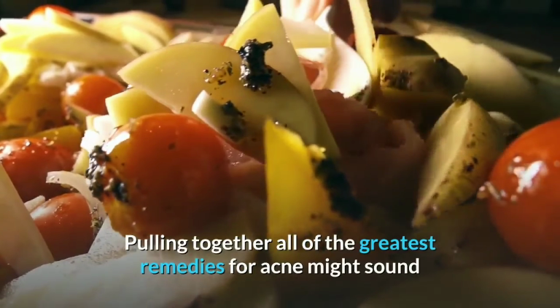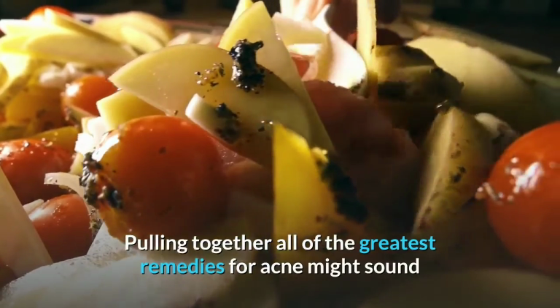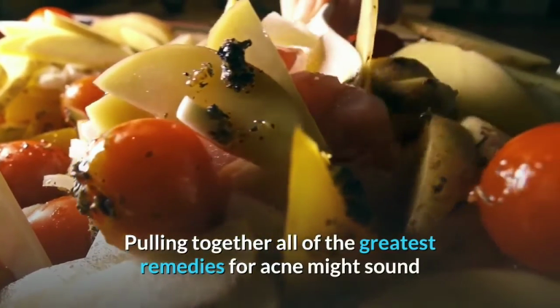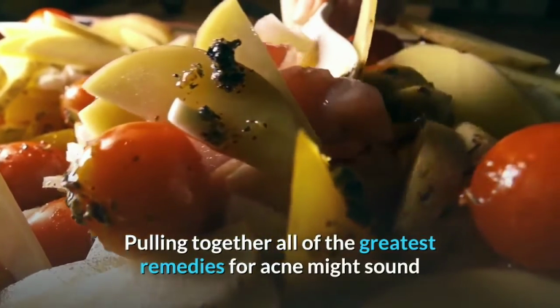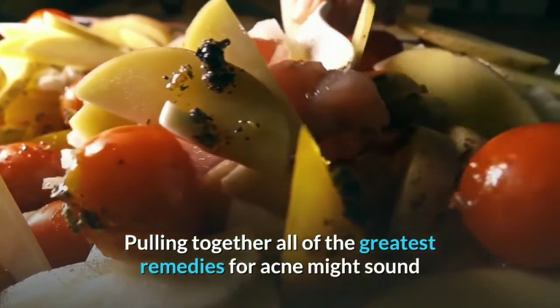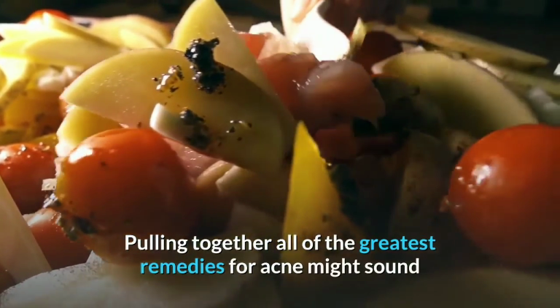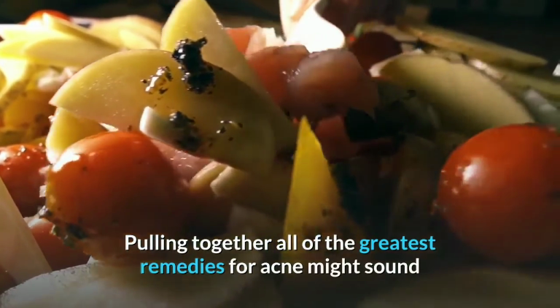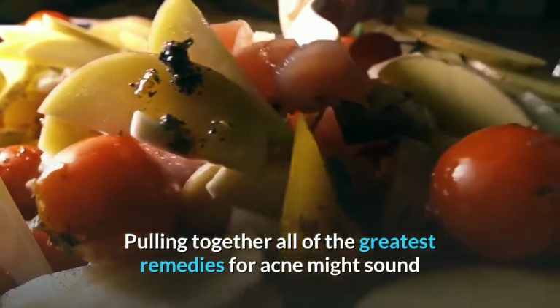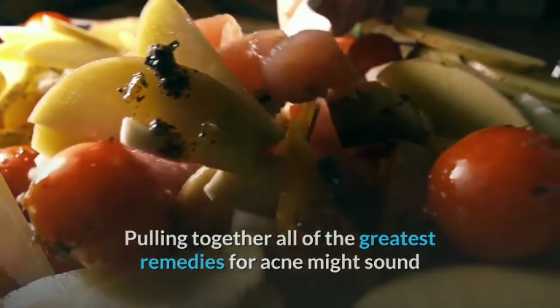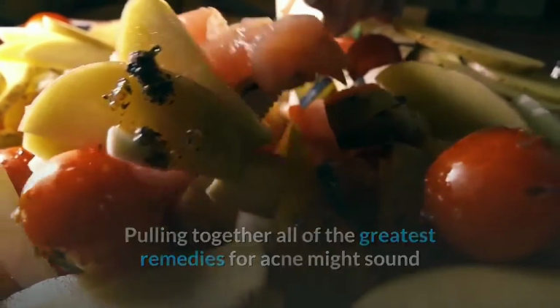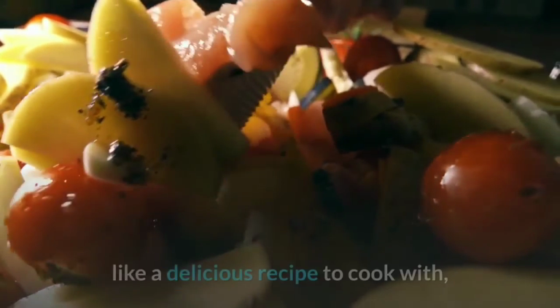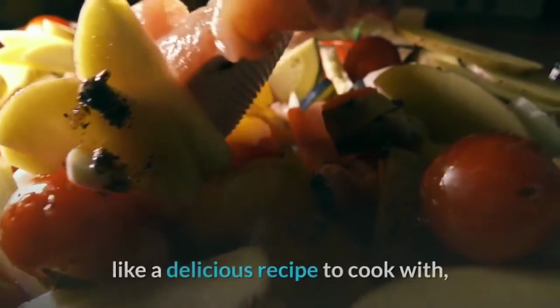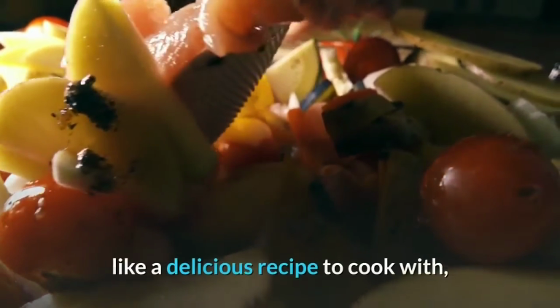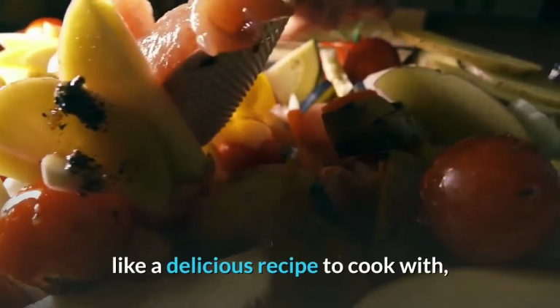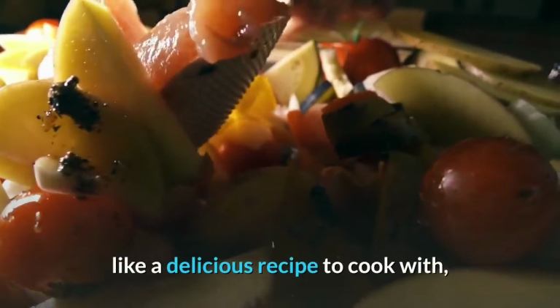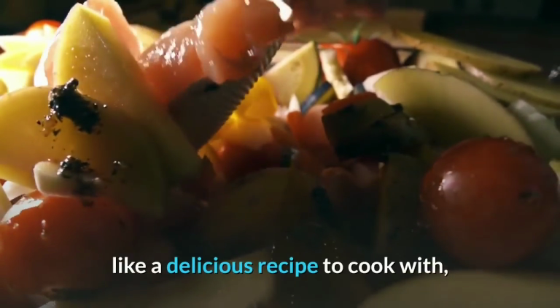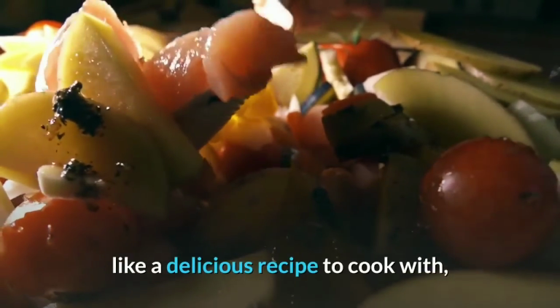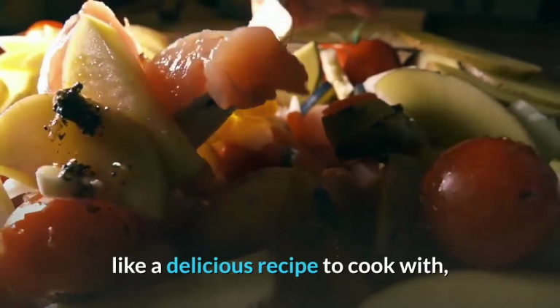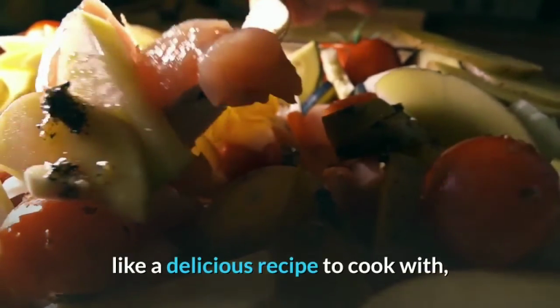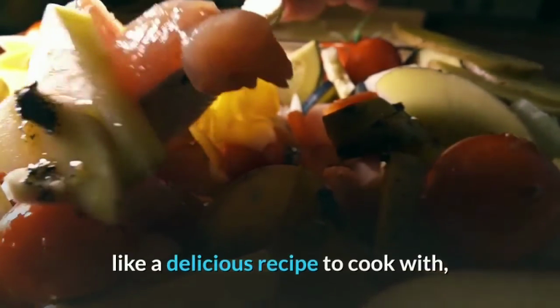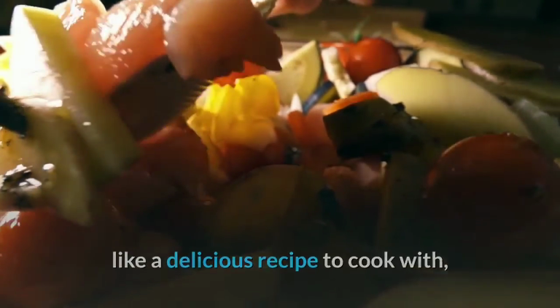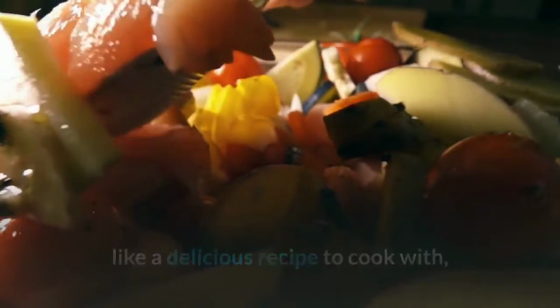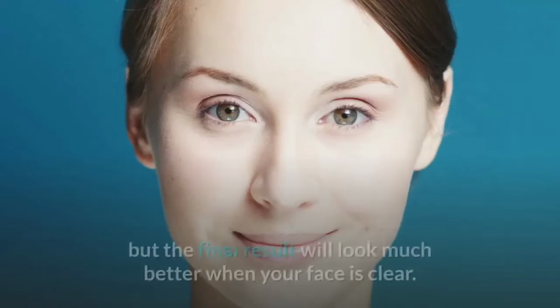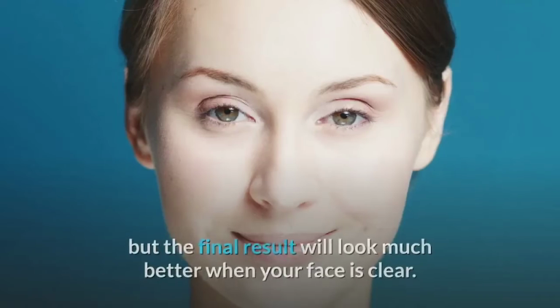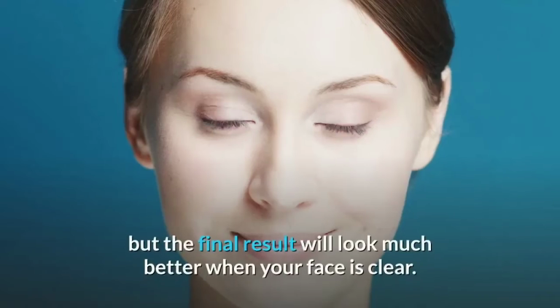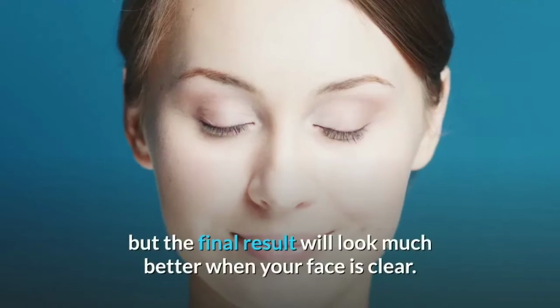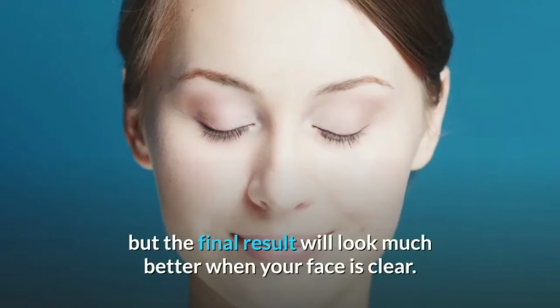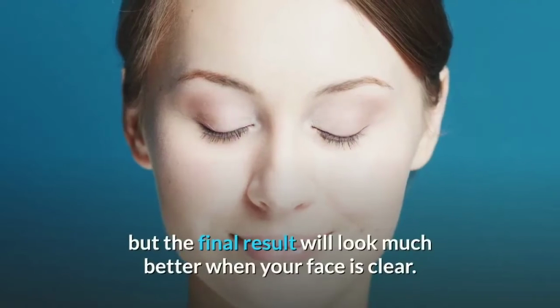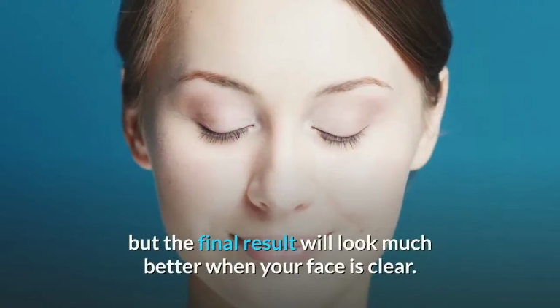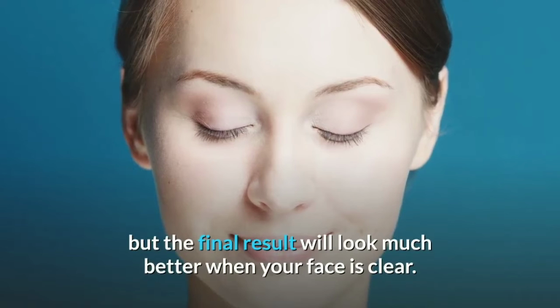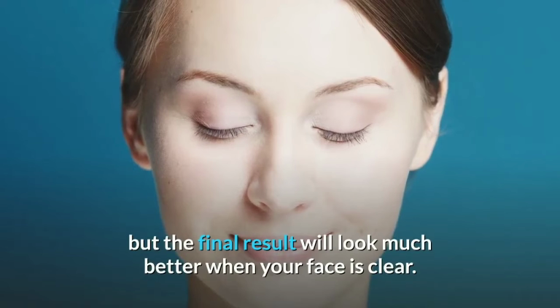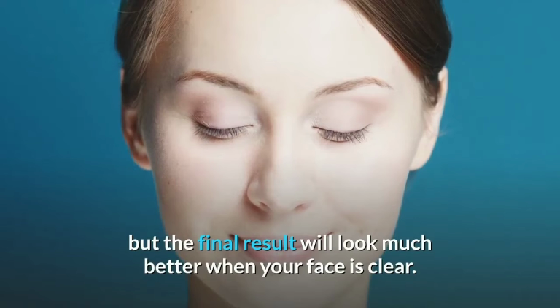Pulling together all of the greatest remedies for acne might sound like a delicious recipe to cook with, but the final result will look much better when your face is clear.